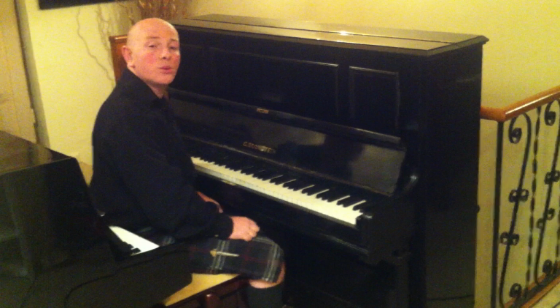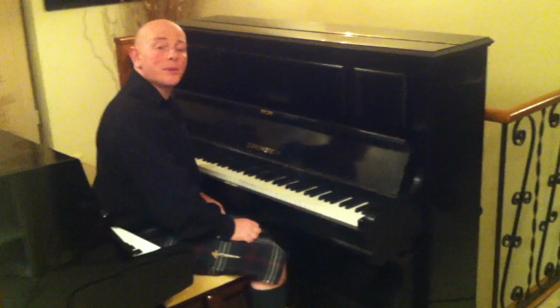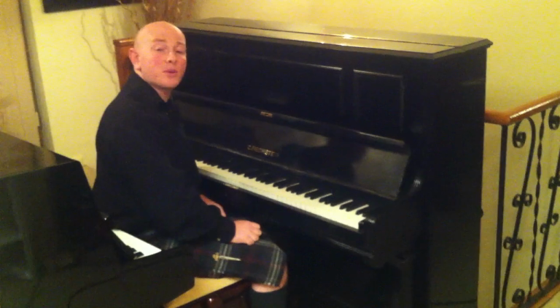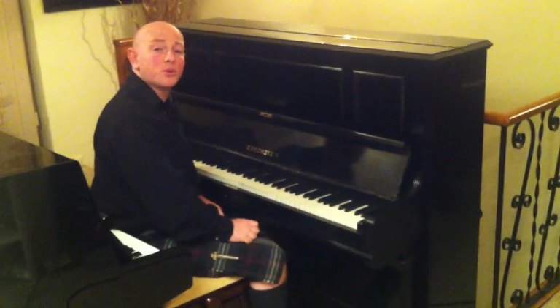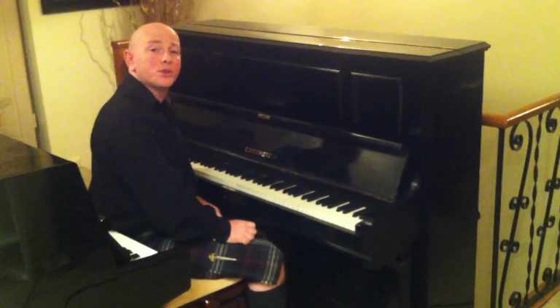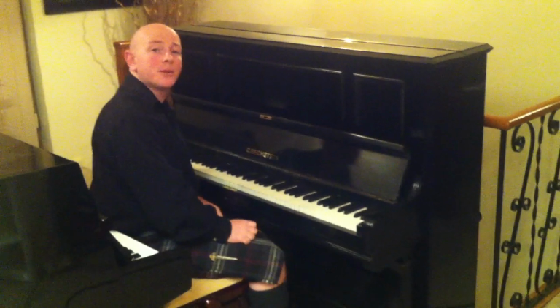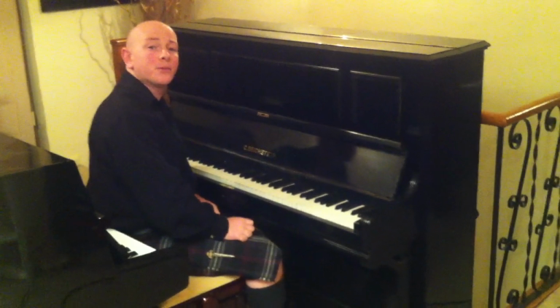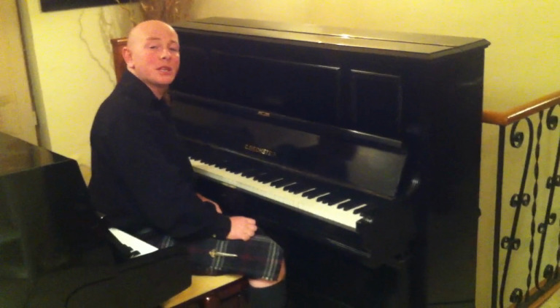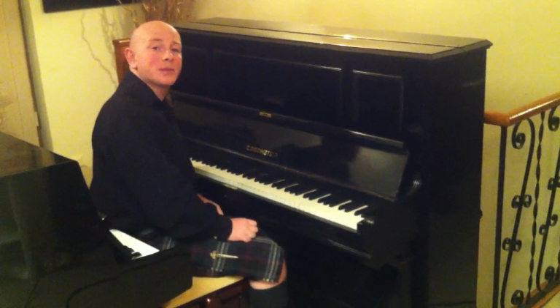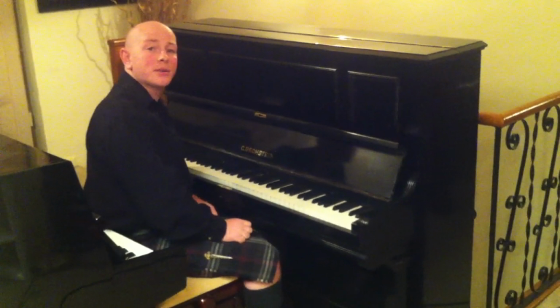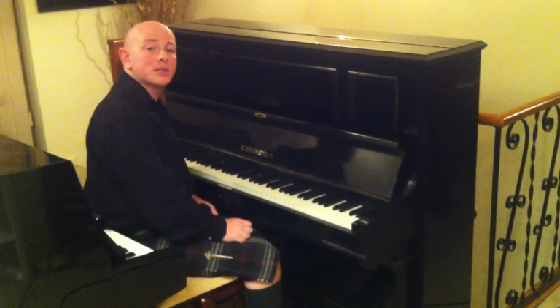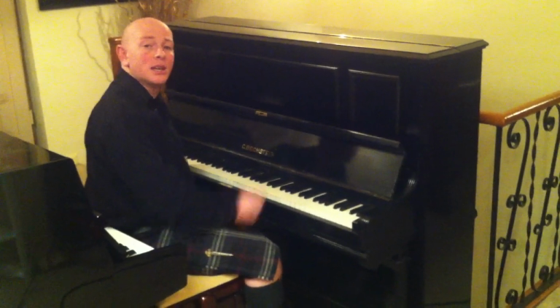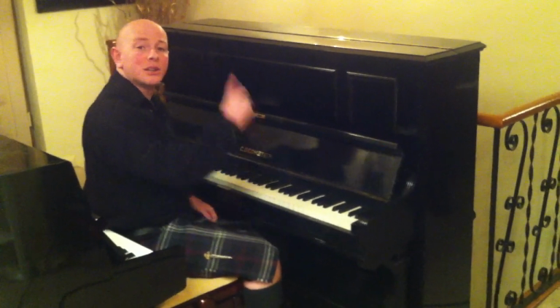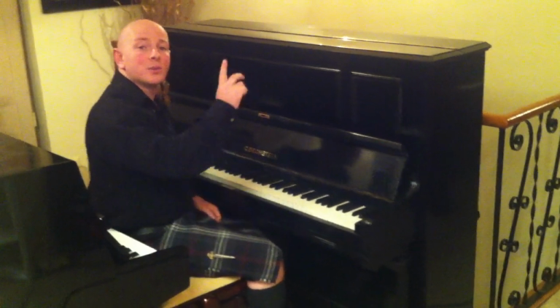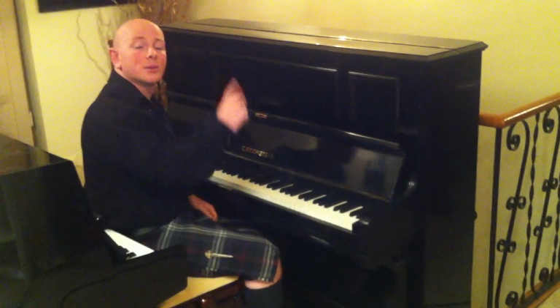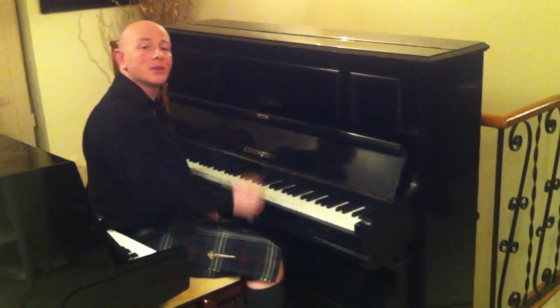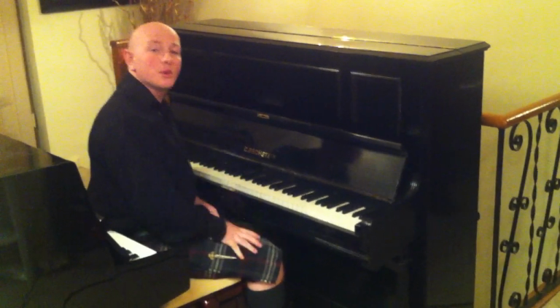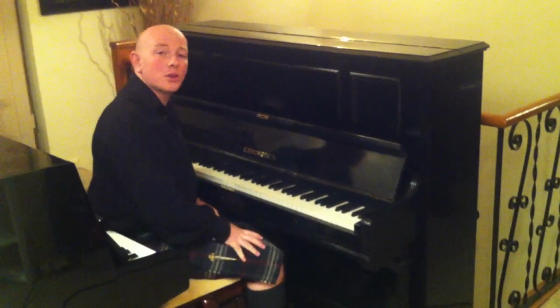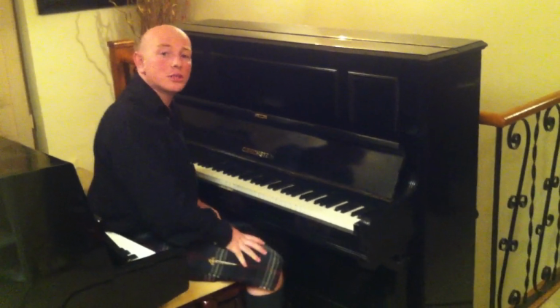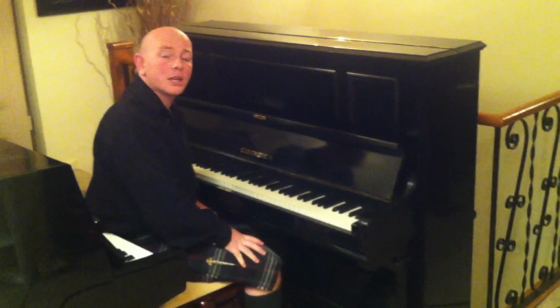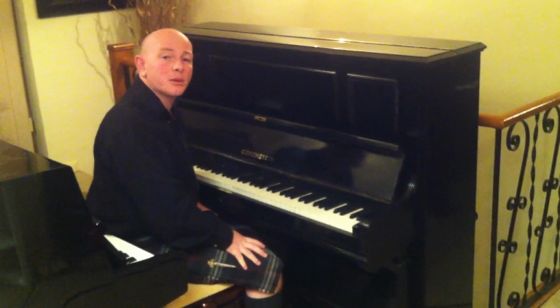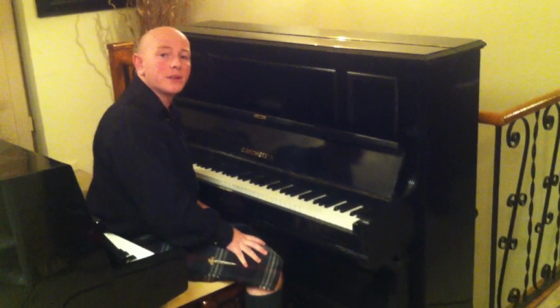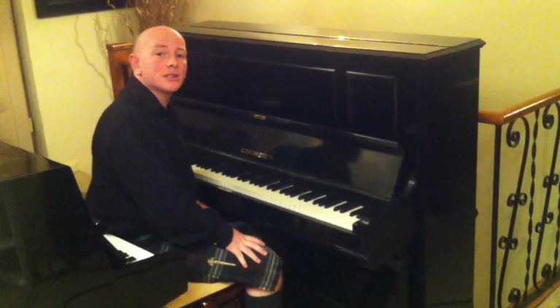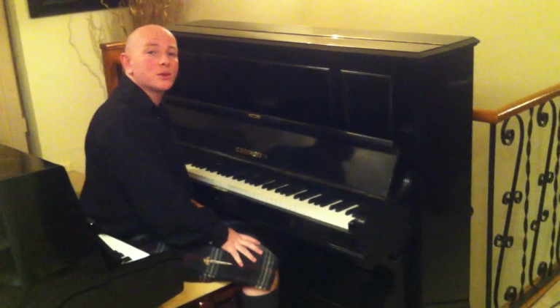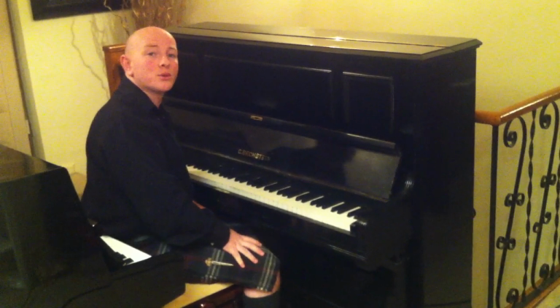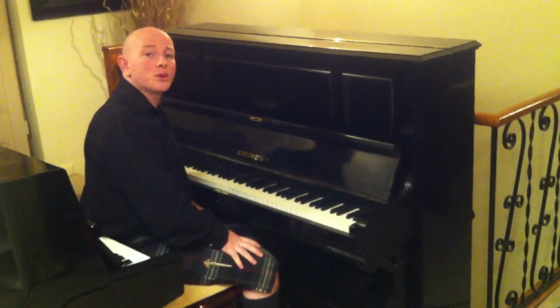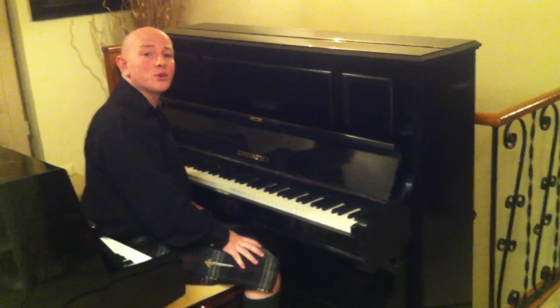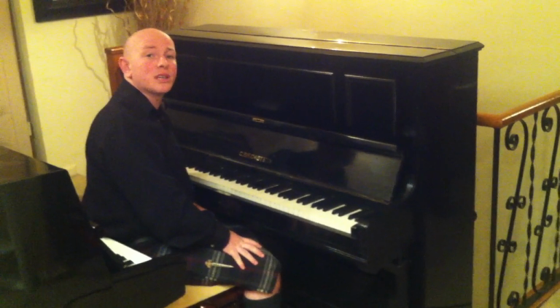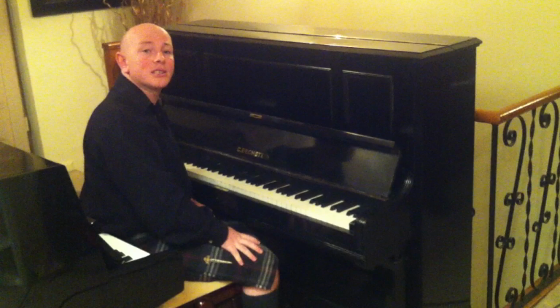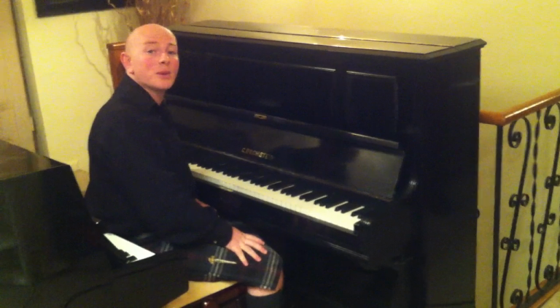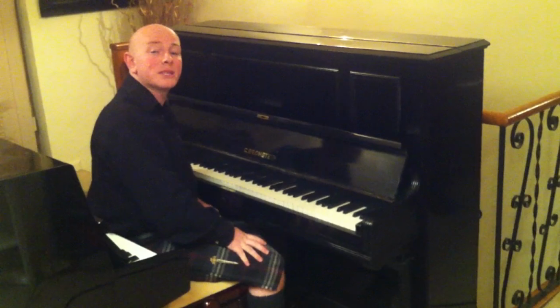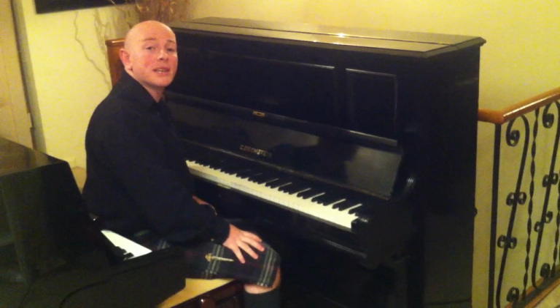Hello and welcome to Sherwood Phoenix Pianos. Our website is www.sherwoodphoenix.co.uk.